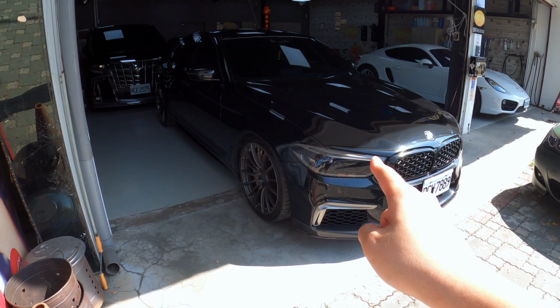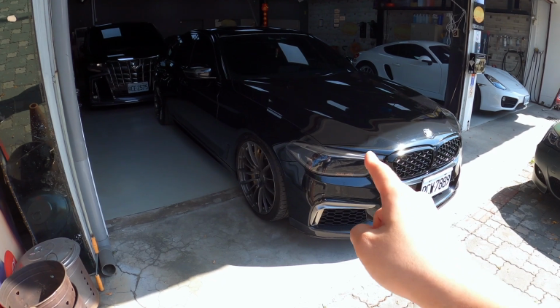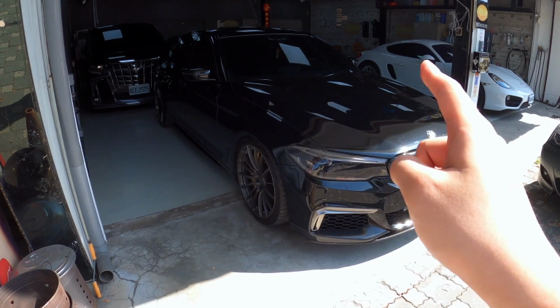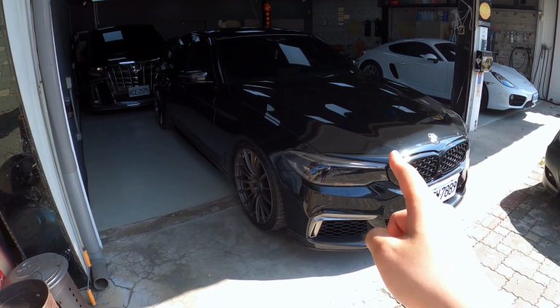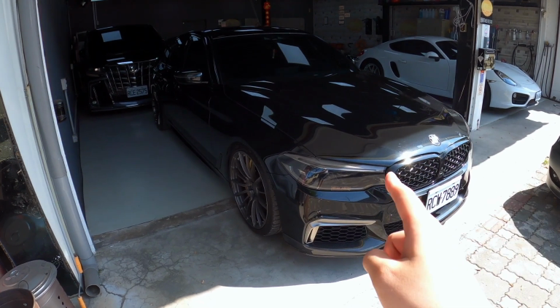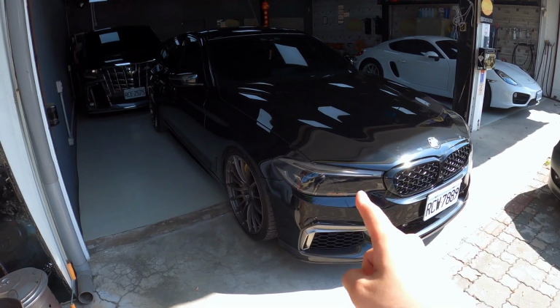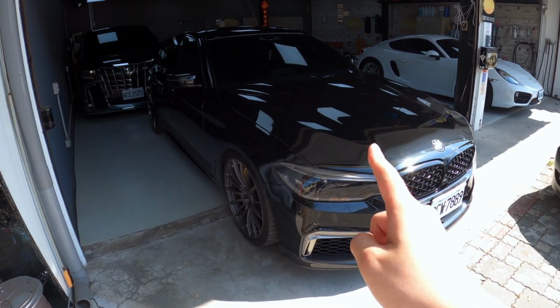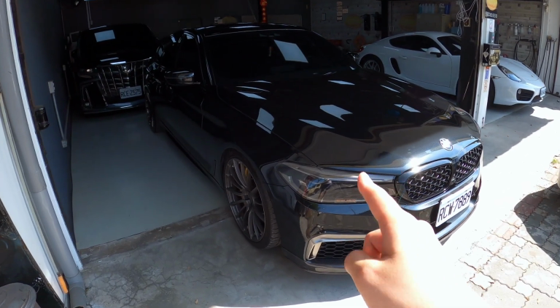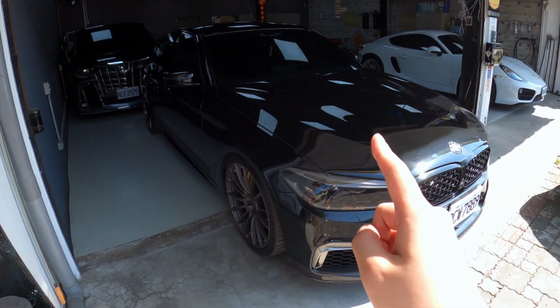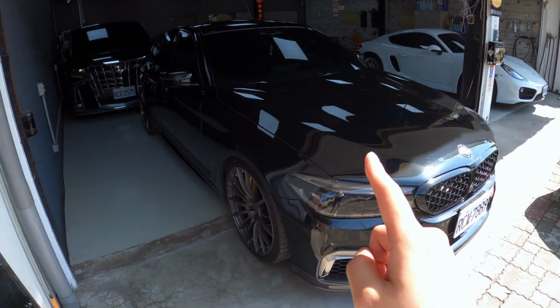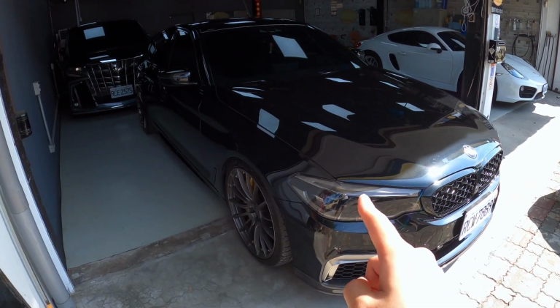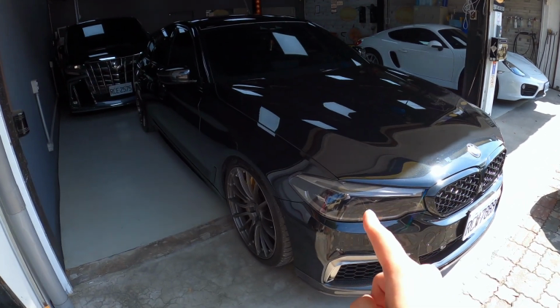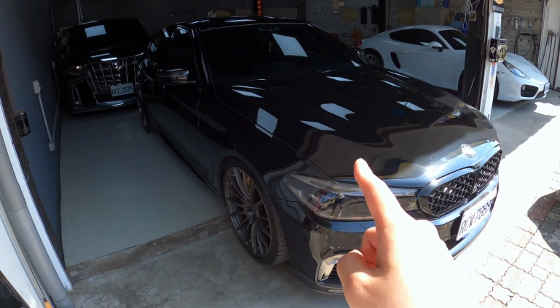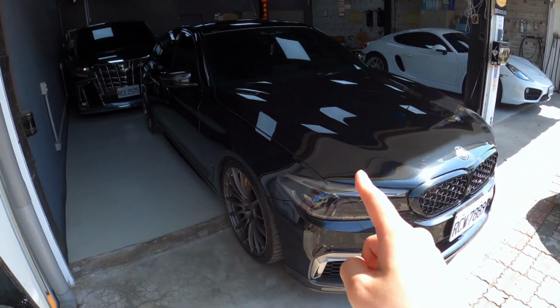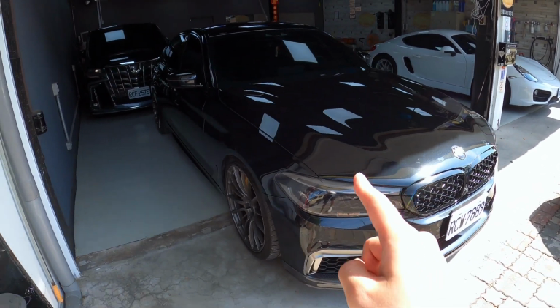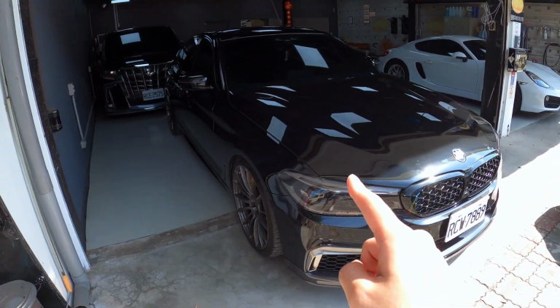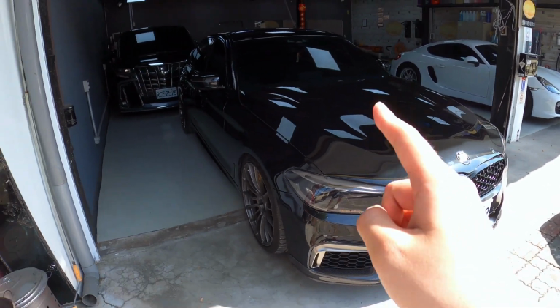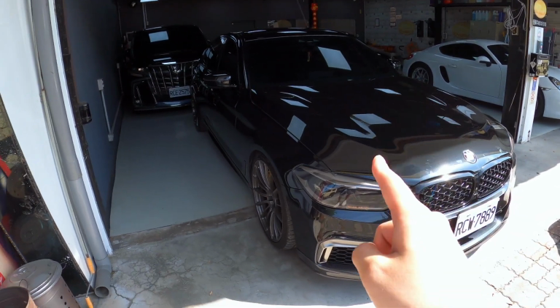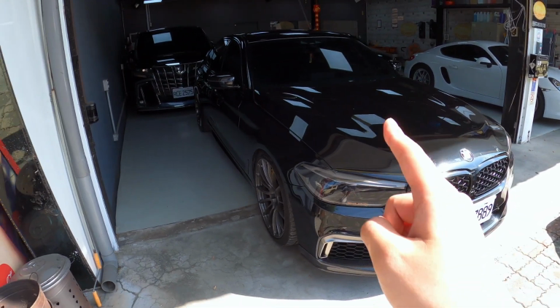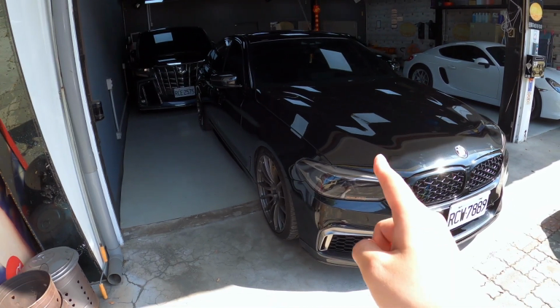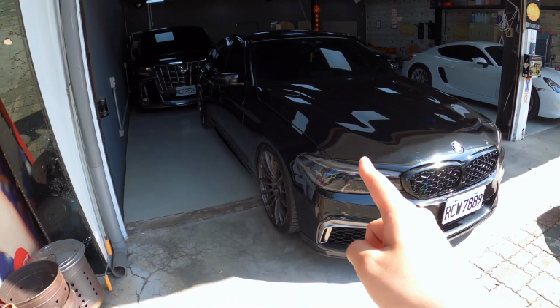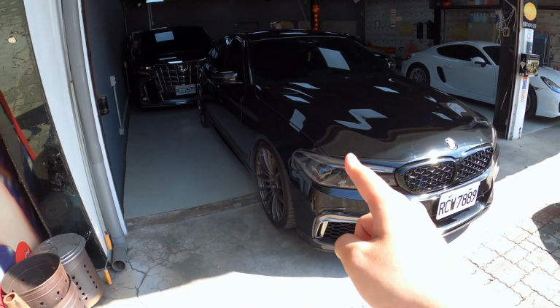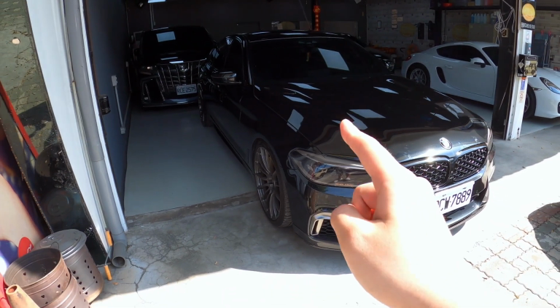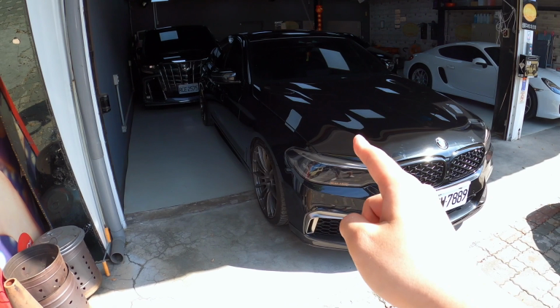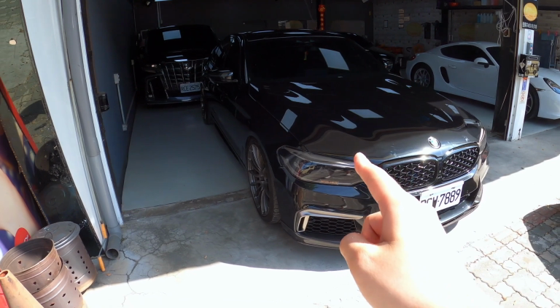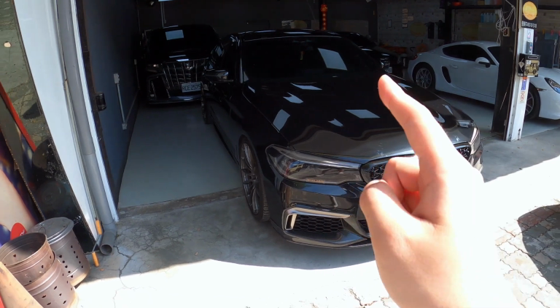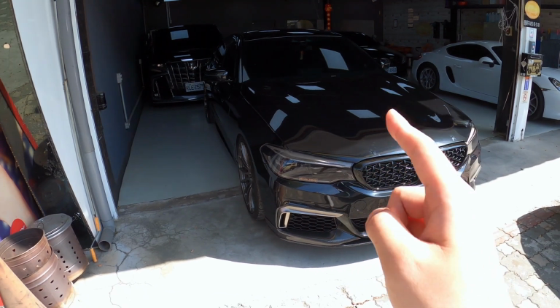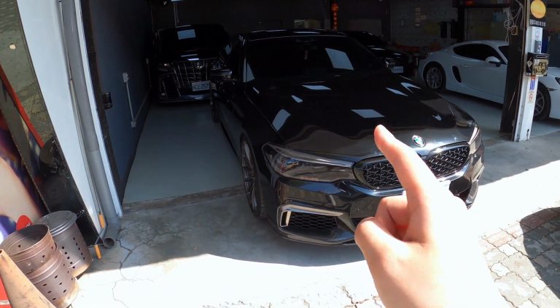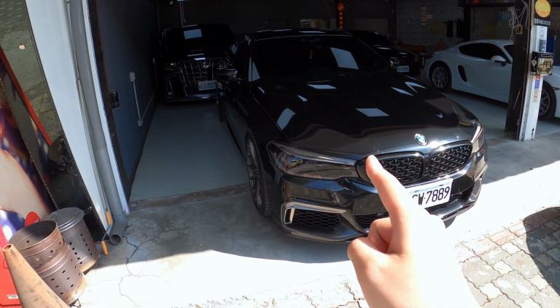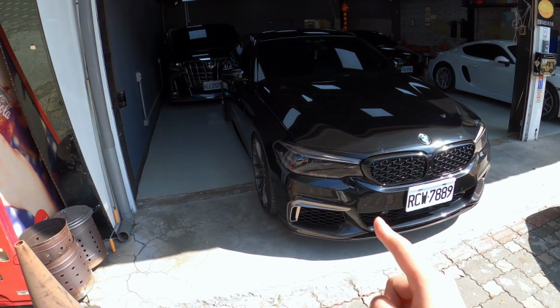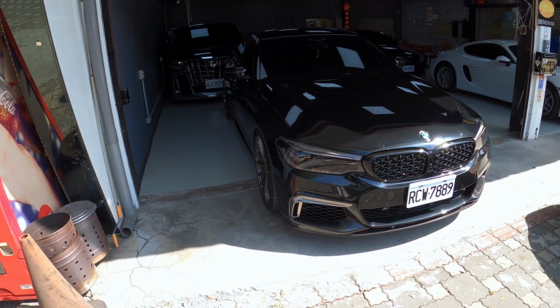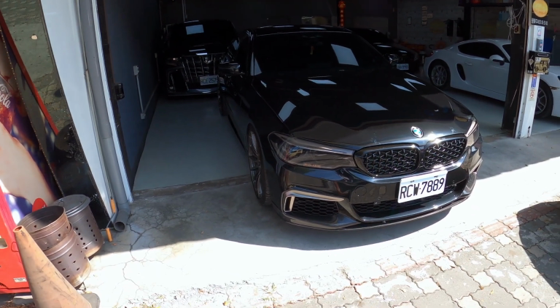那我們今天要採訪什麼車？我們今天採訪的就是鏡頭前這台G30 540i，這一台也是有幅度的改裝，超漂亮。